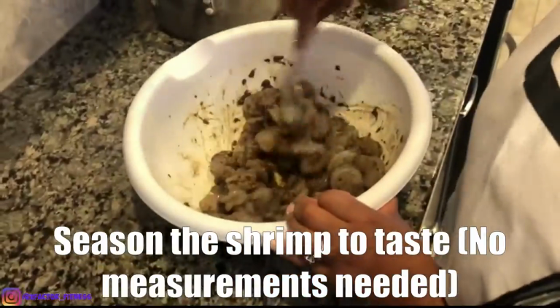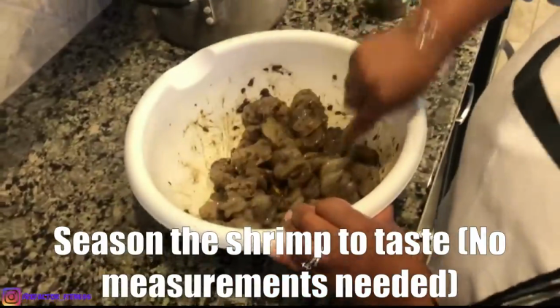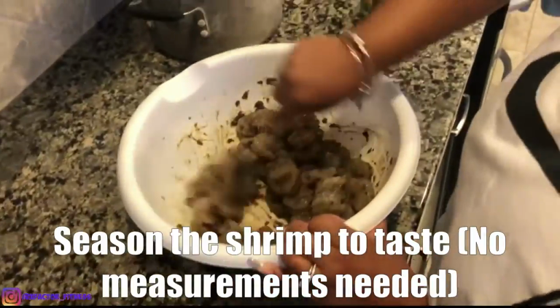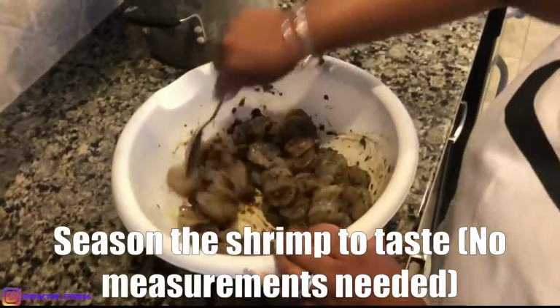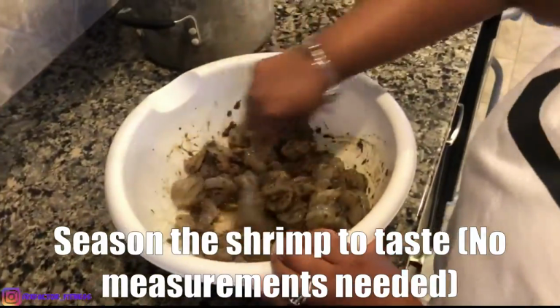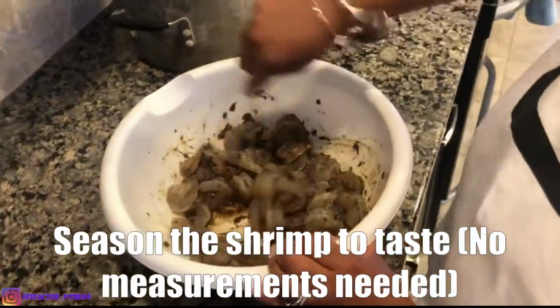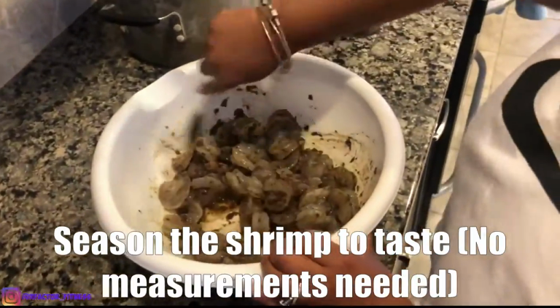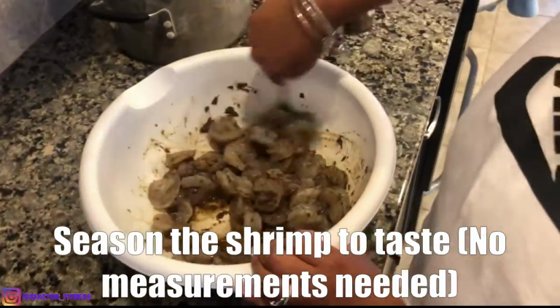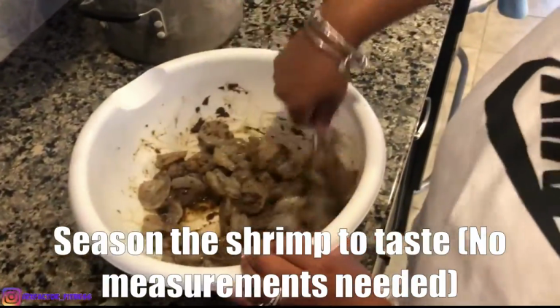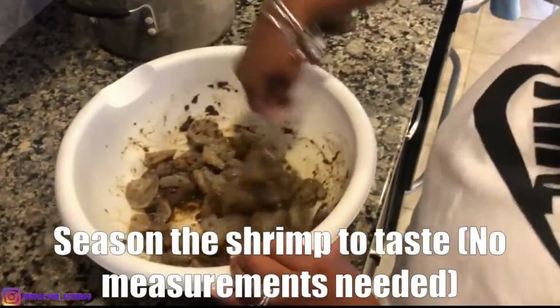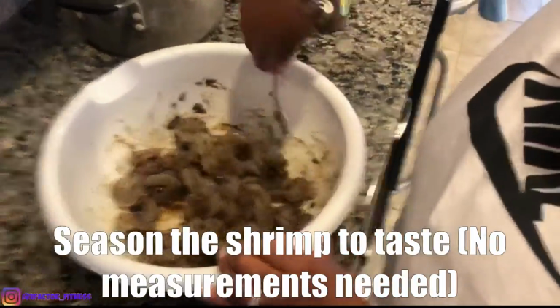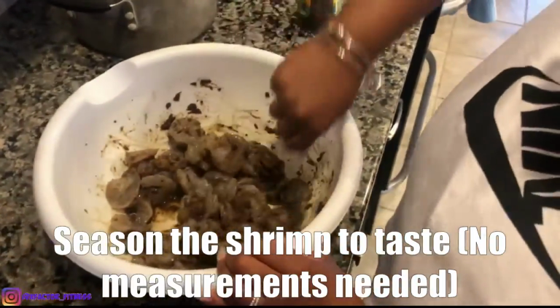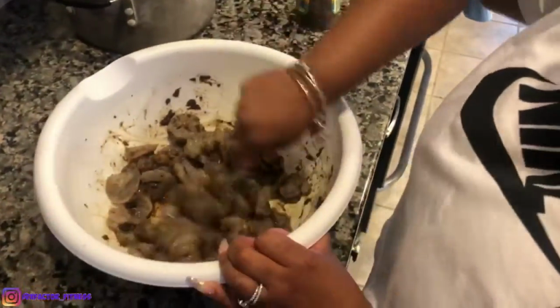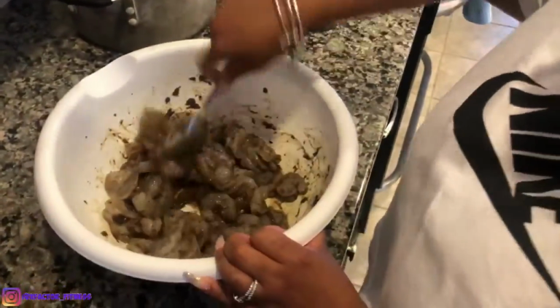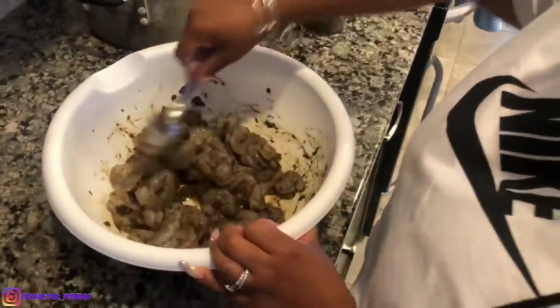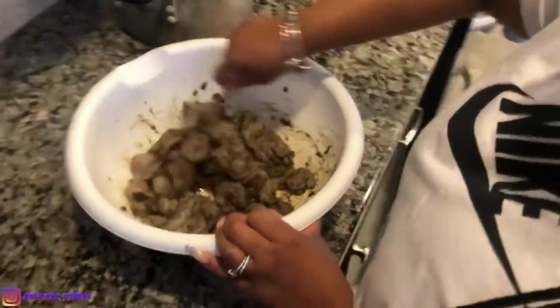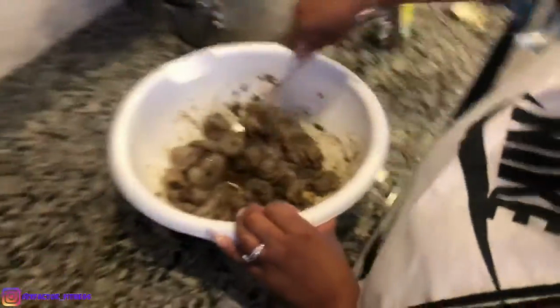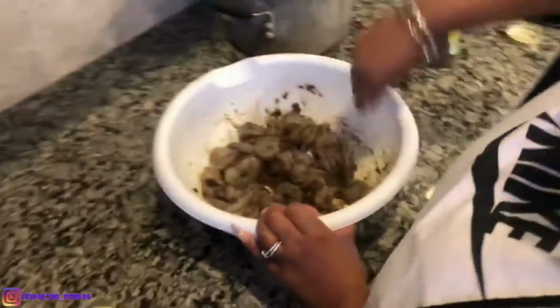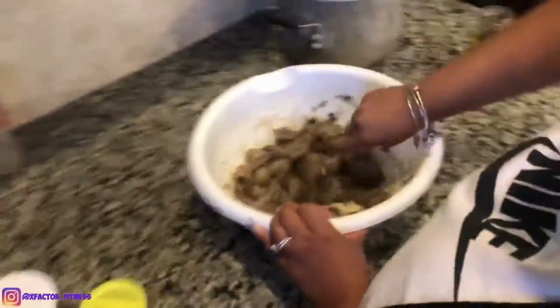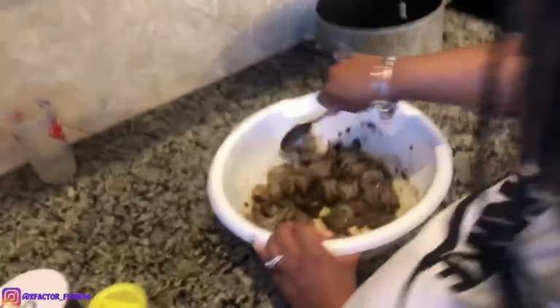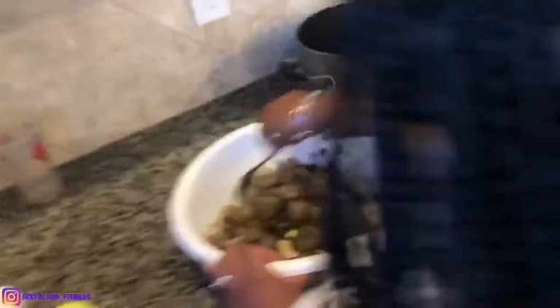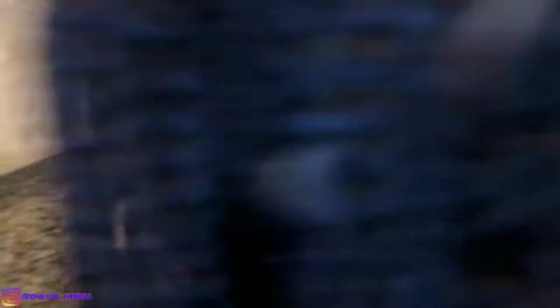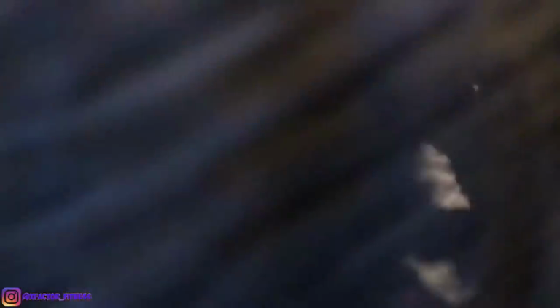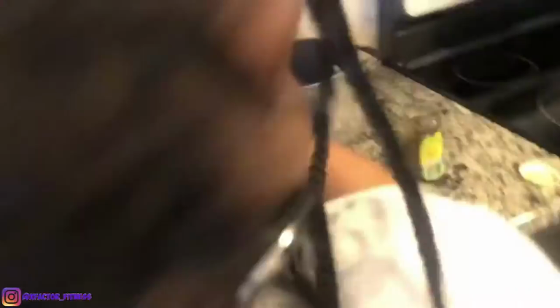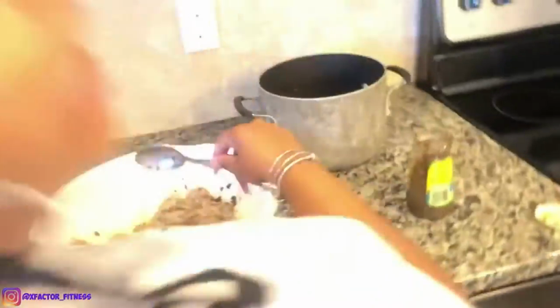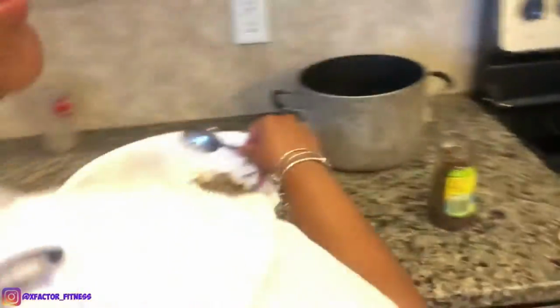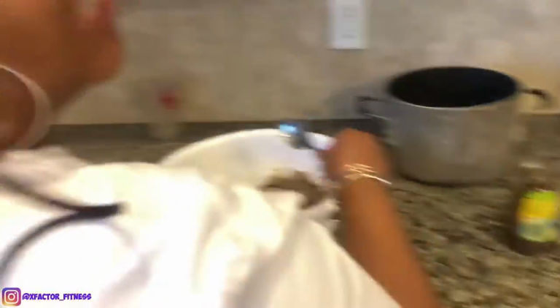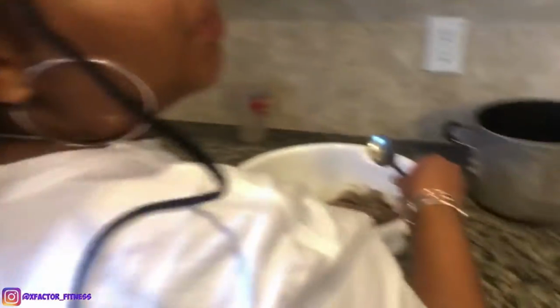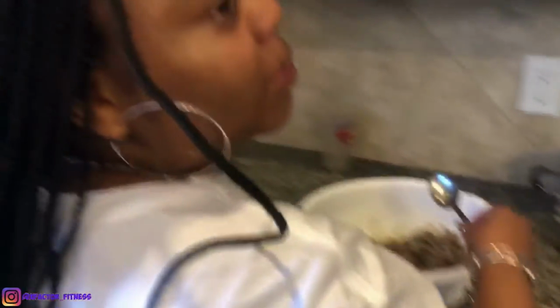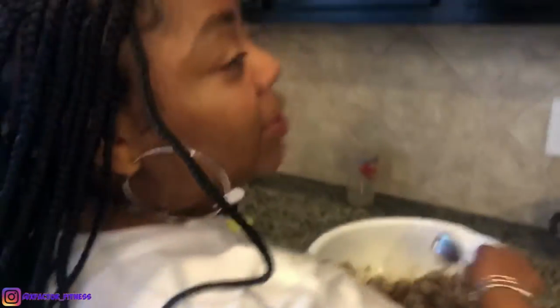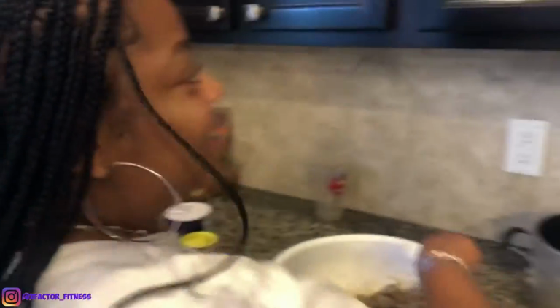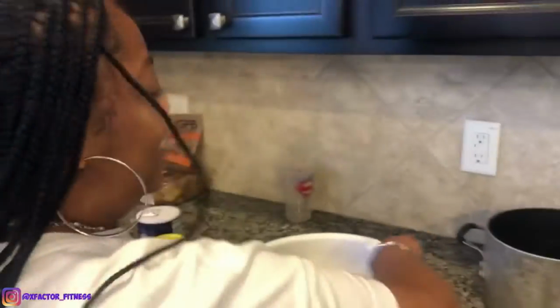It smells delicious. It does already. It actually smells real good.